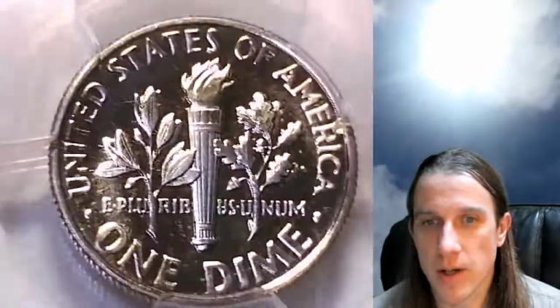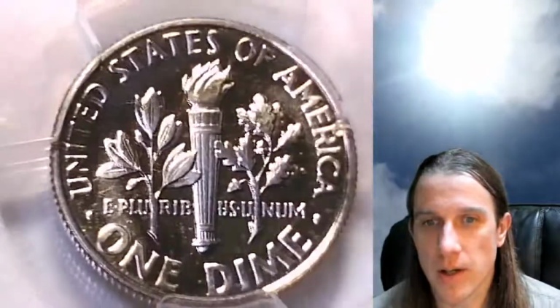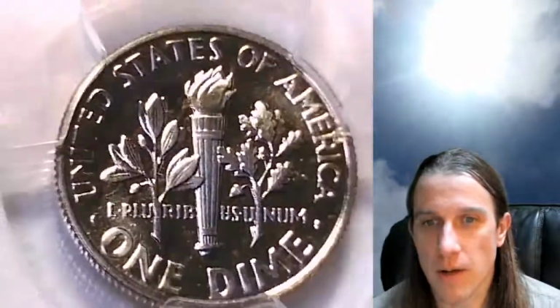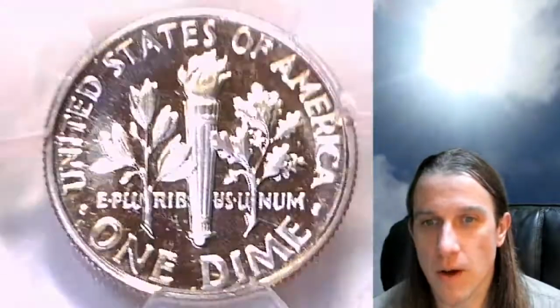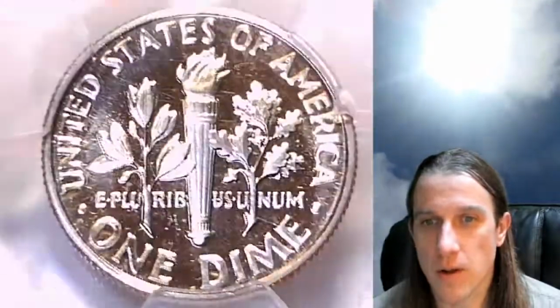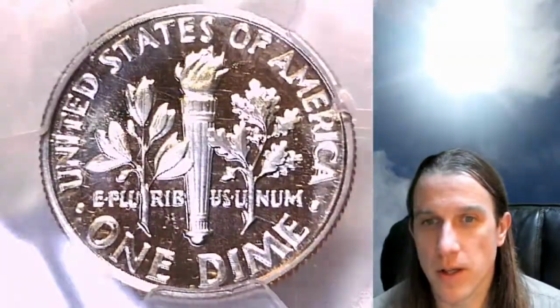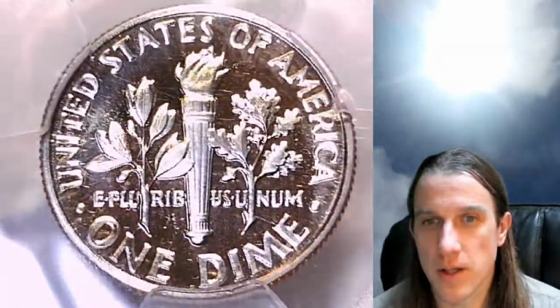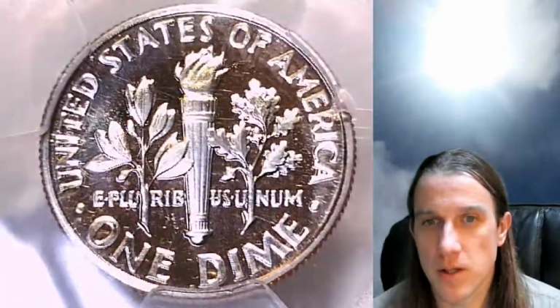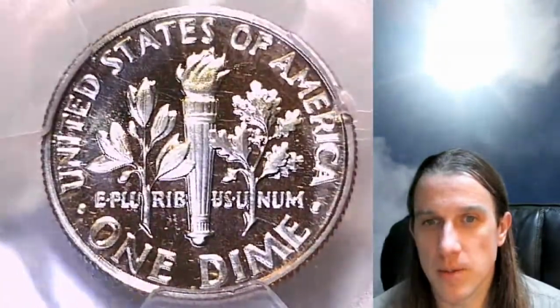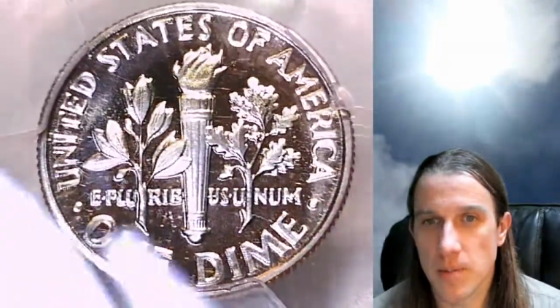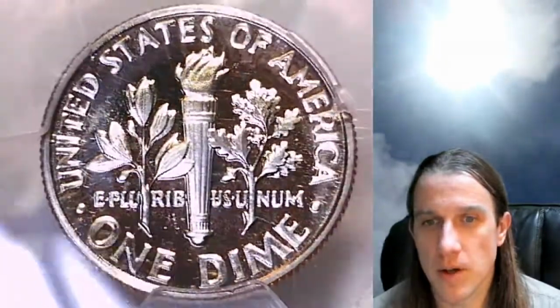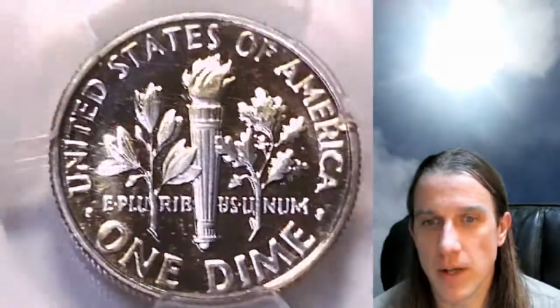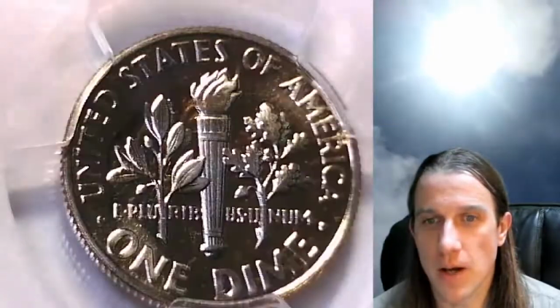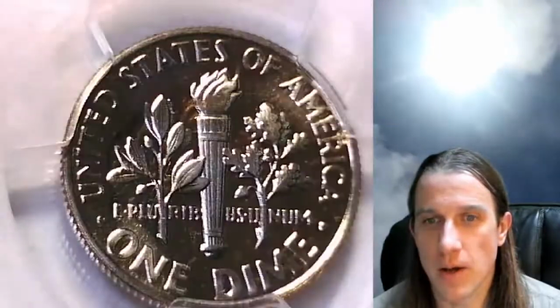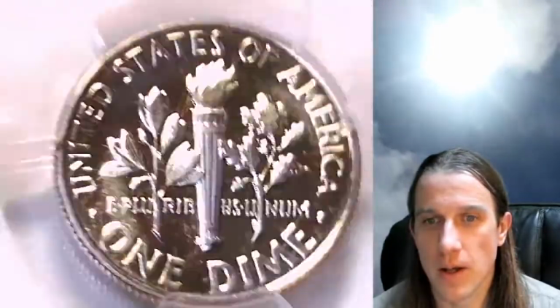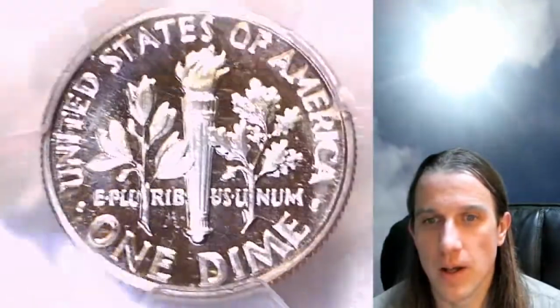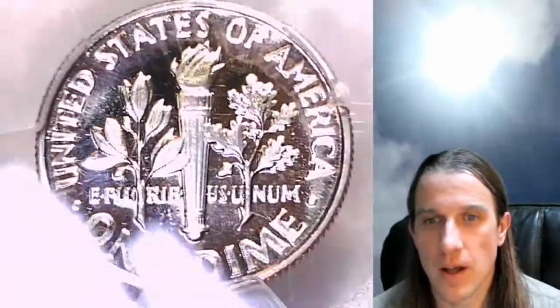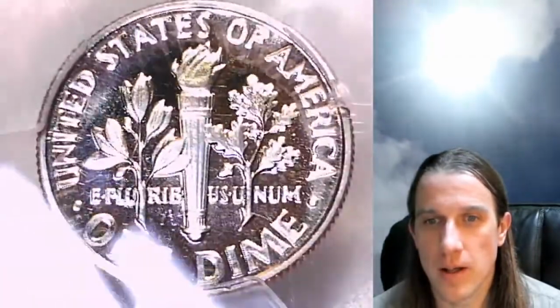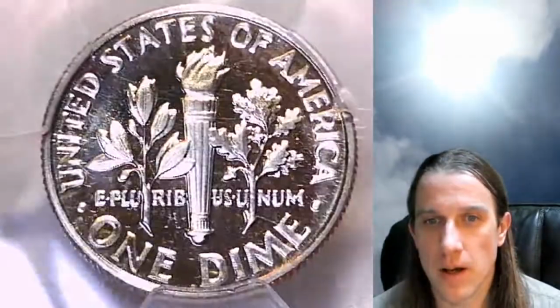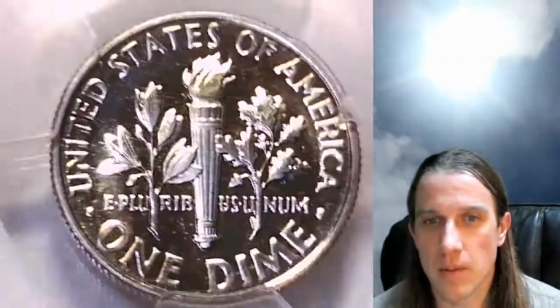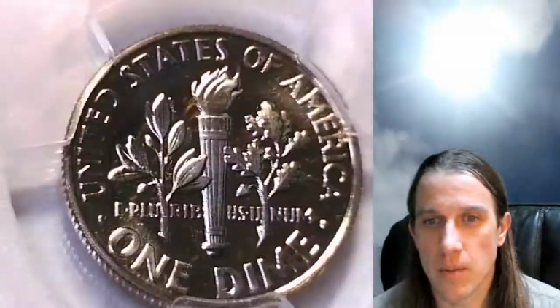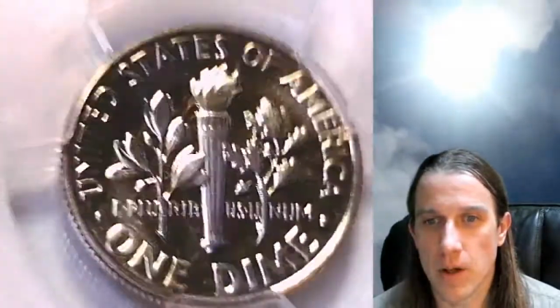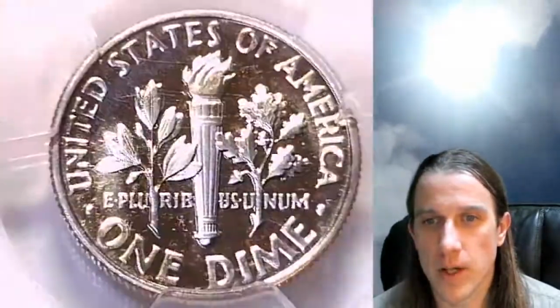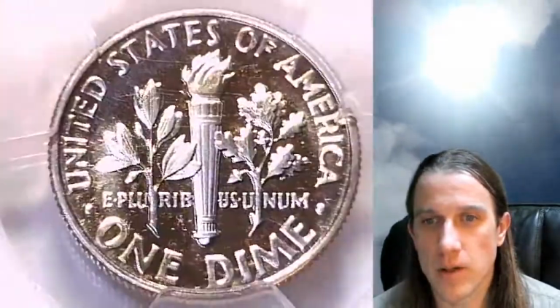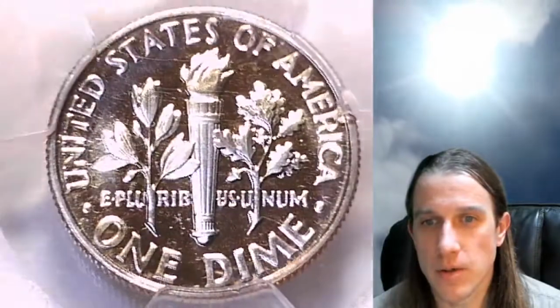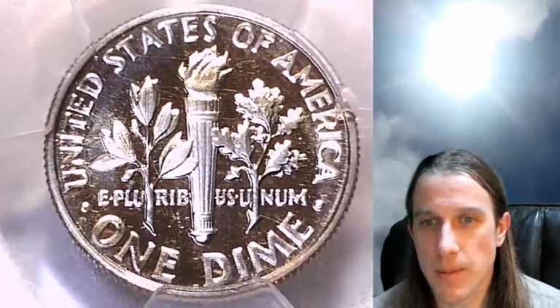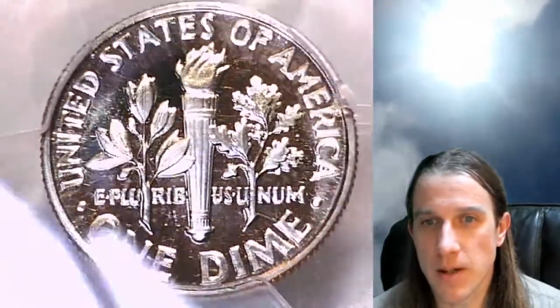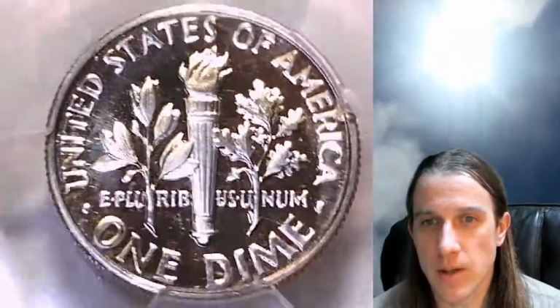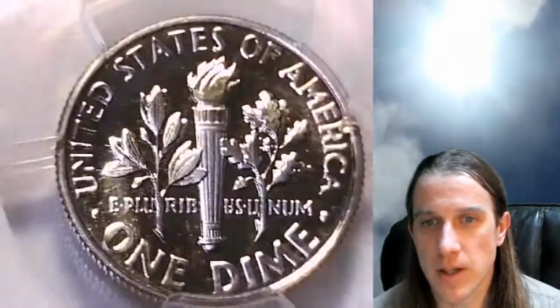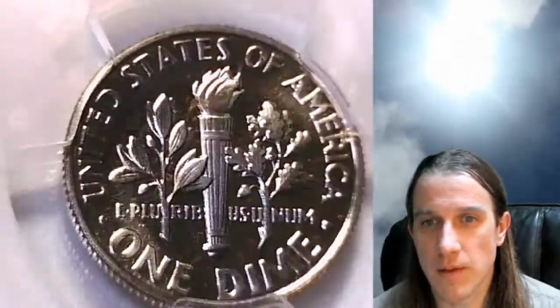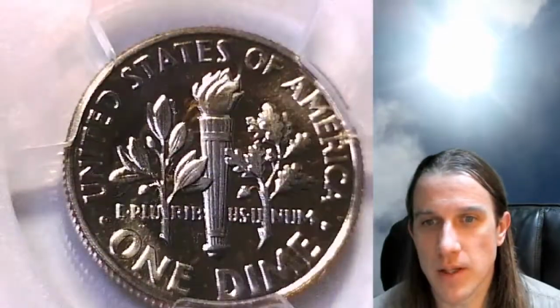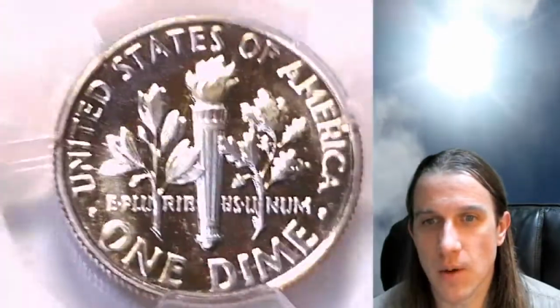It's going to be up for sale on eBay and in my registry set. If you want it, follow the link in the description below the video and it'll bring you to the eBay listing for this coin.